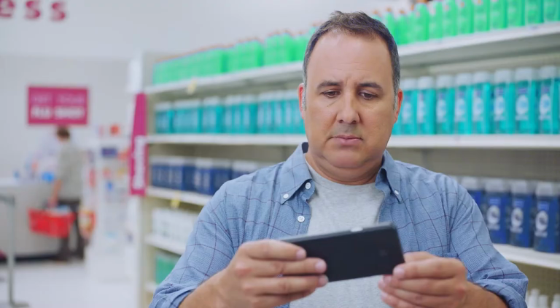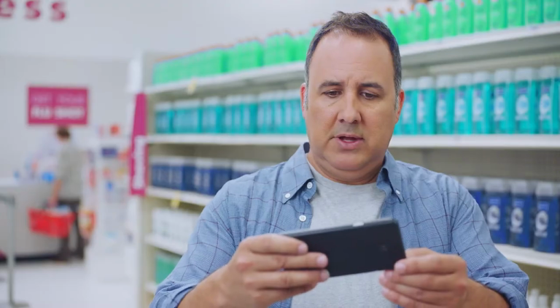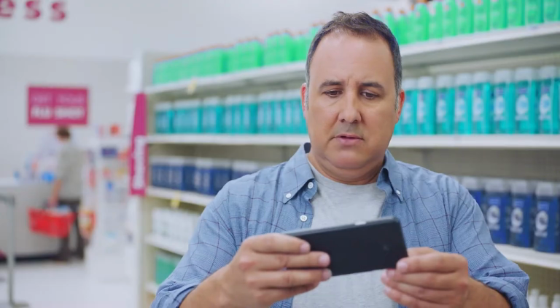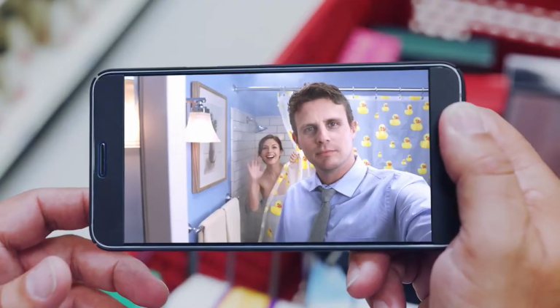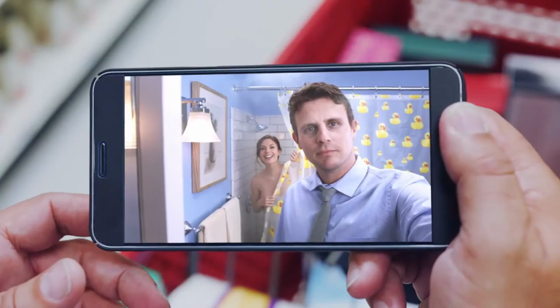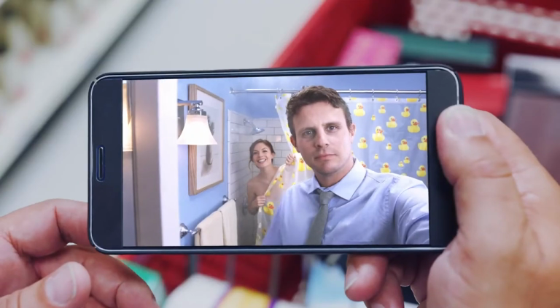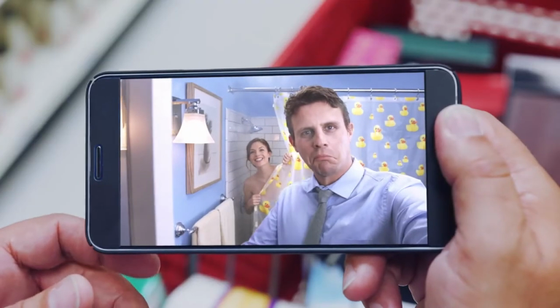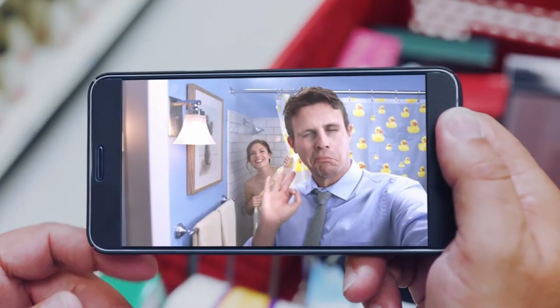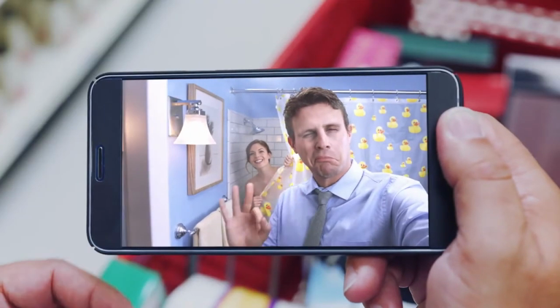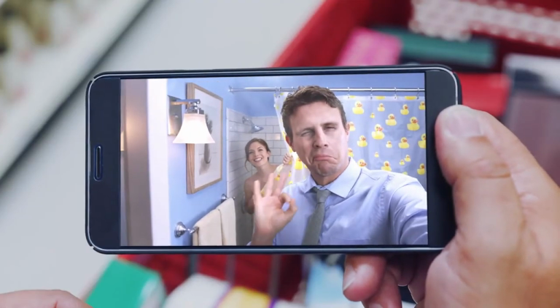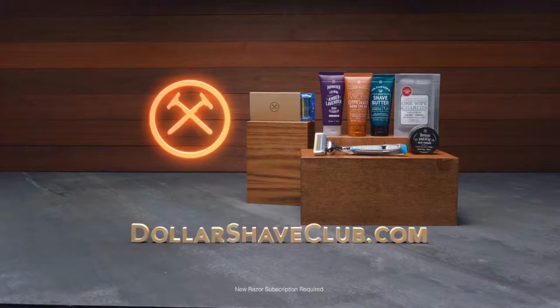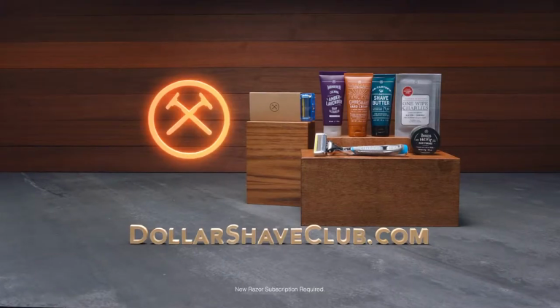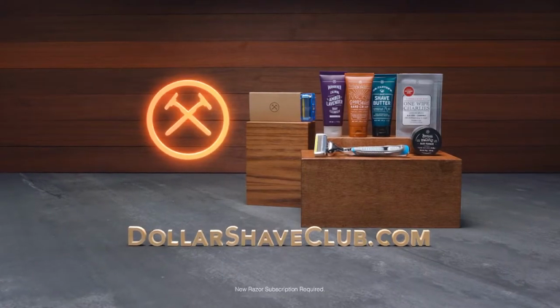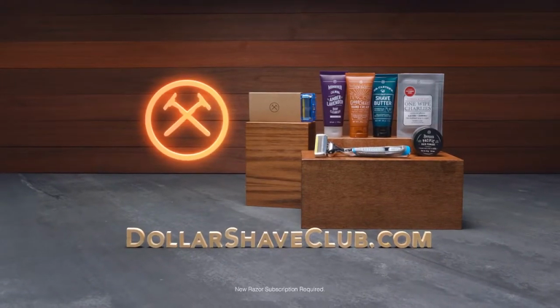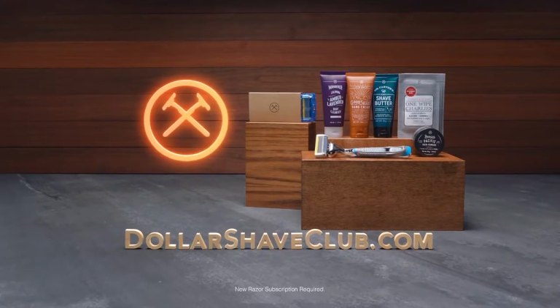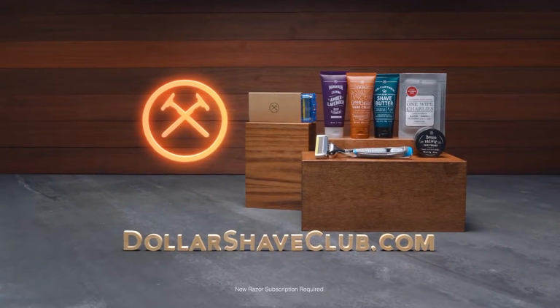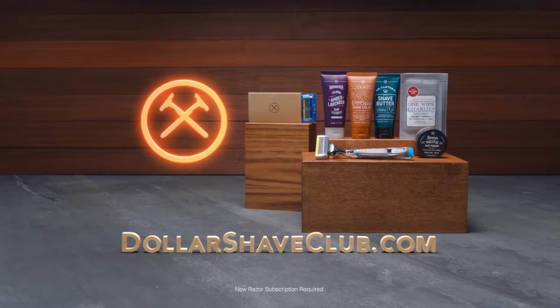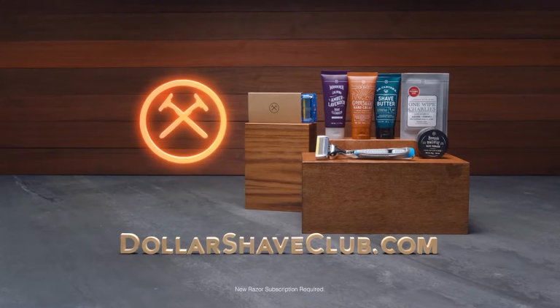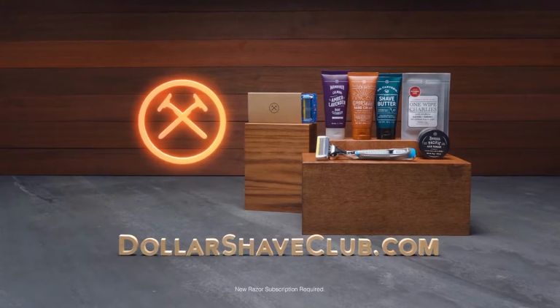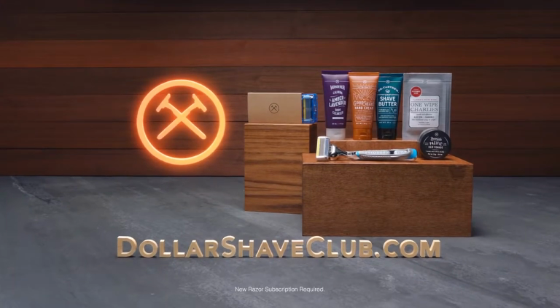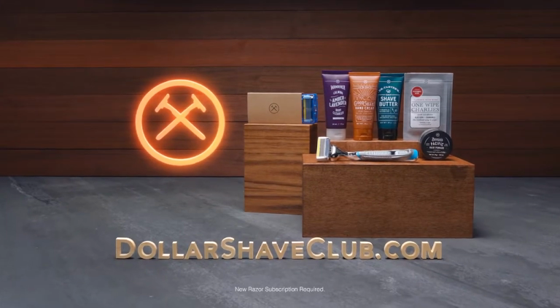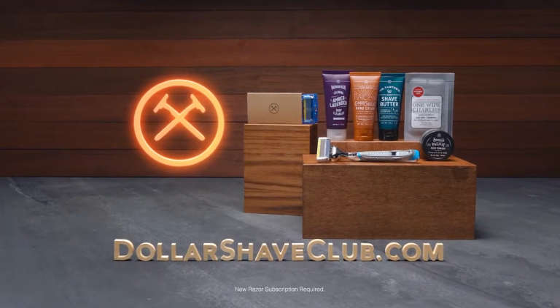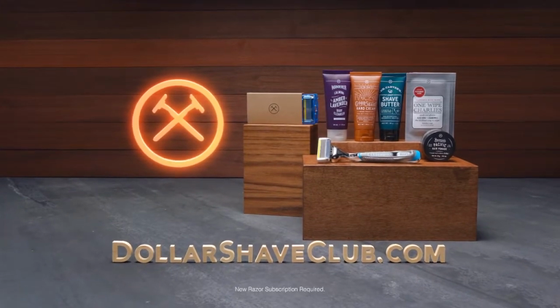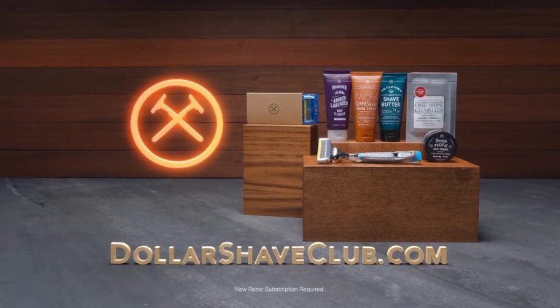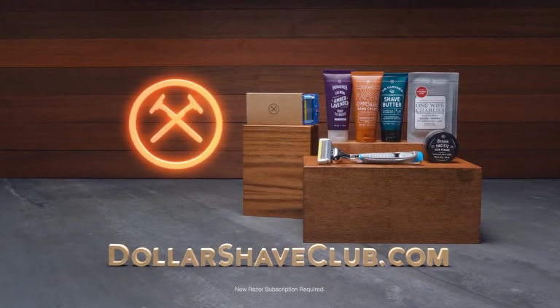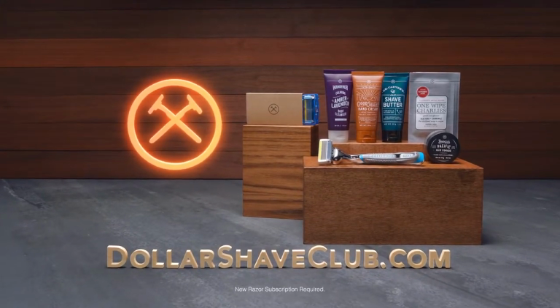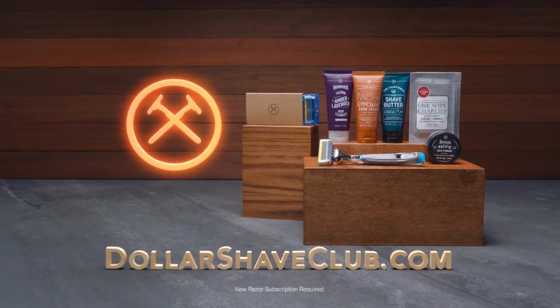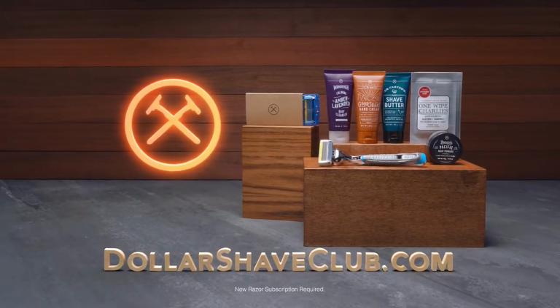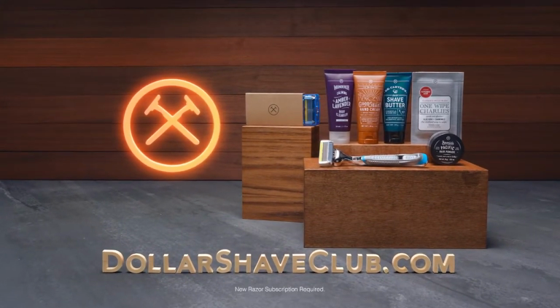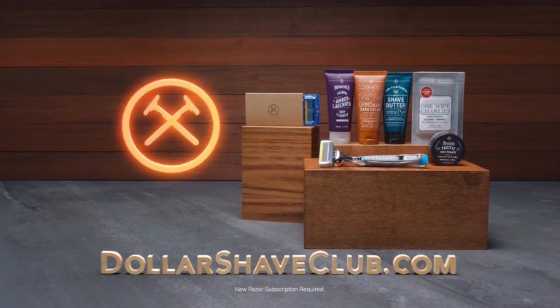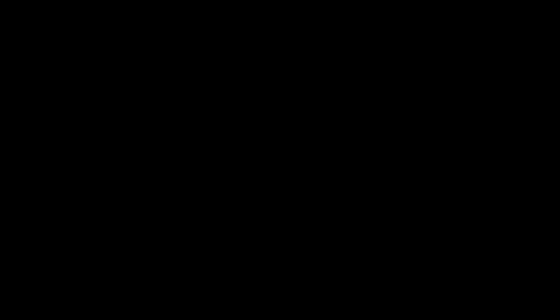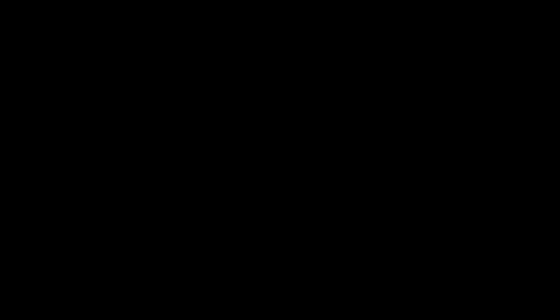Is that my wife? Hi, honey. Hi, honey. Get a DSC starter set at DollarShaveClub.com. I love you. Thank you.